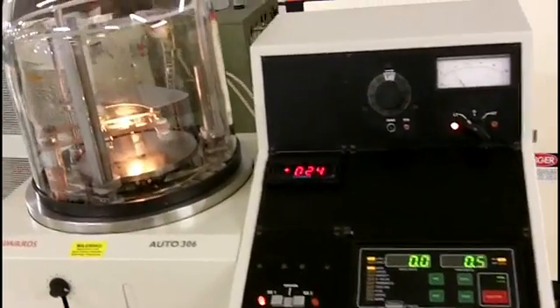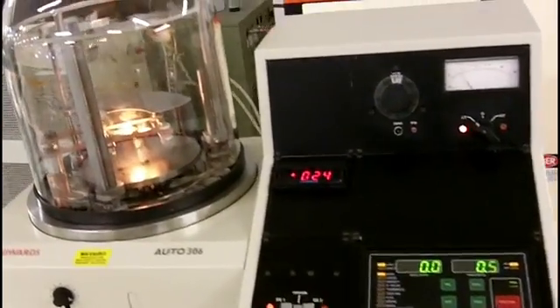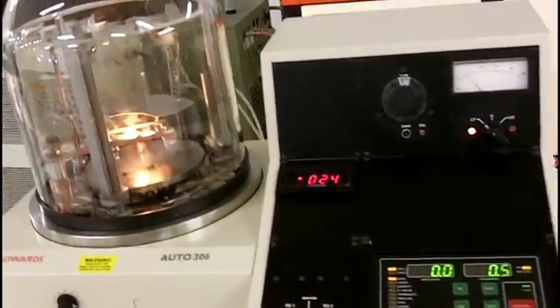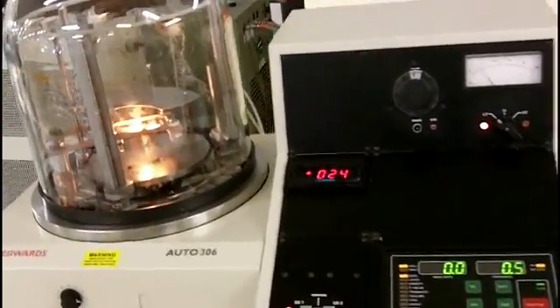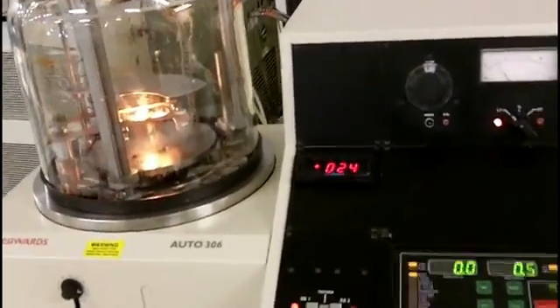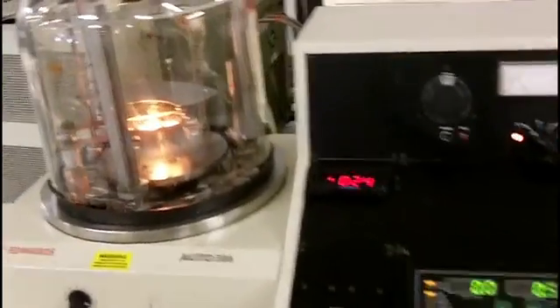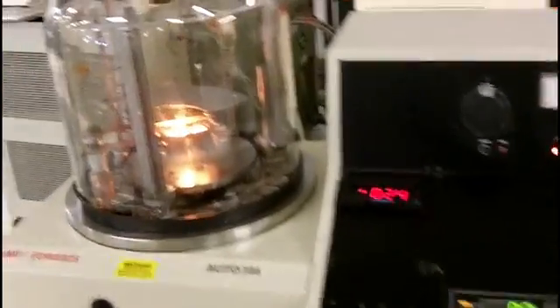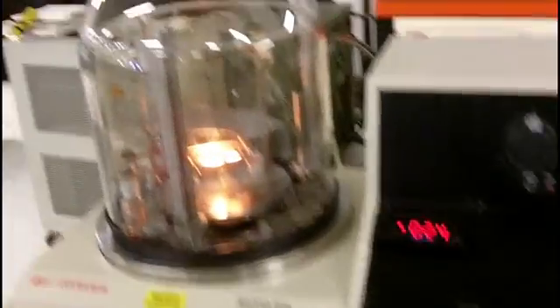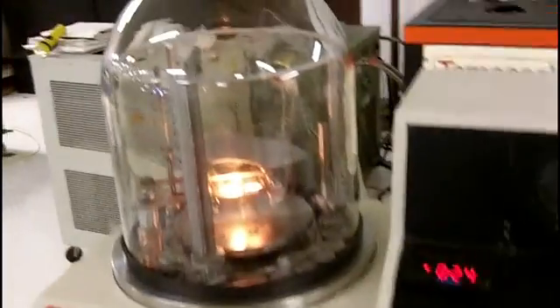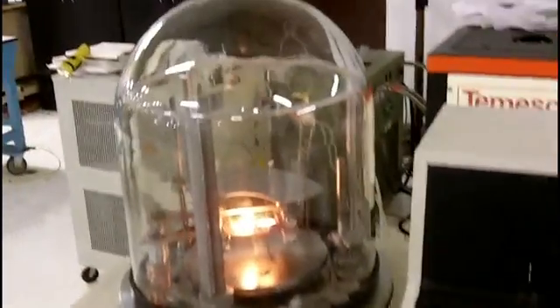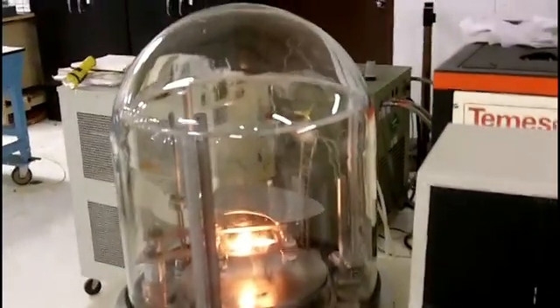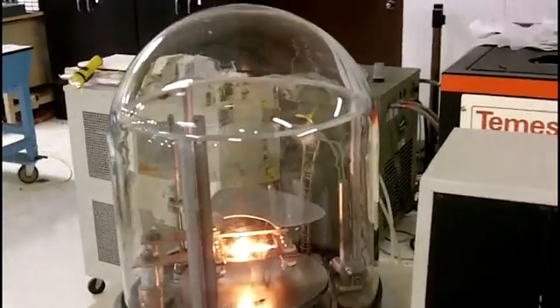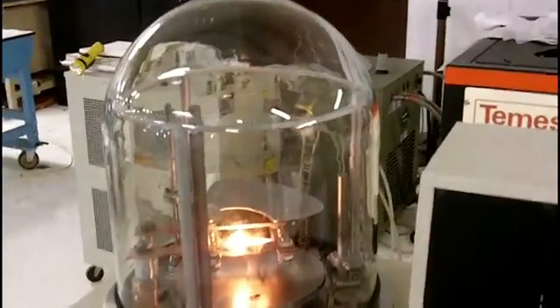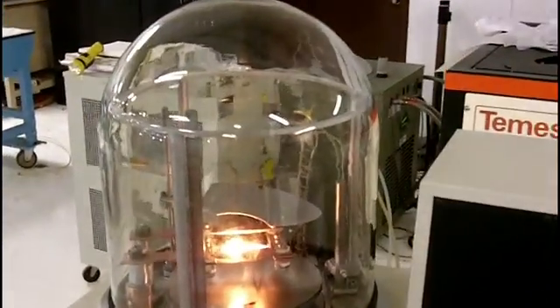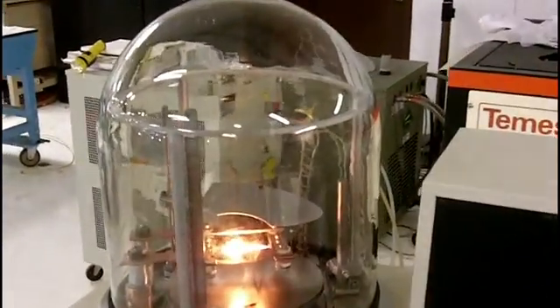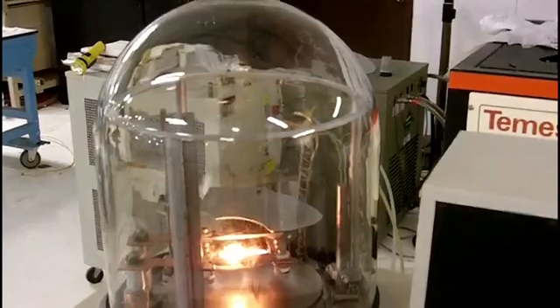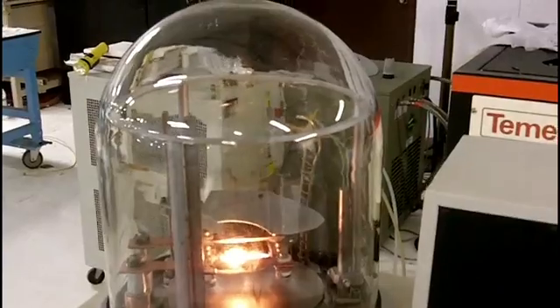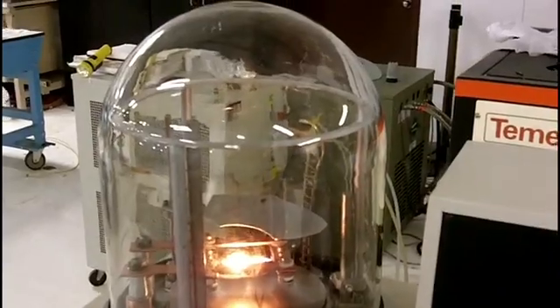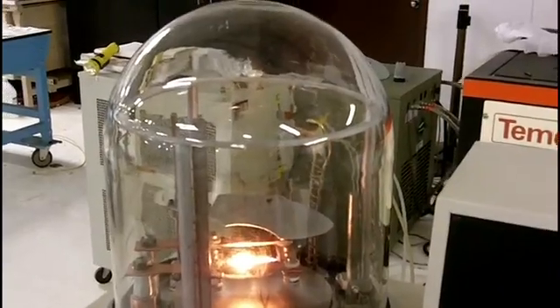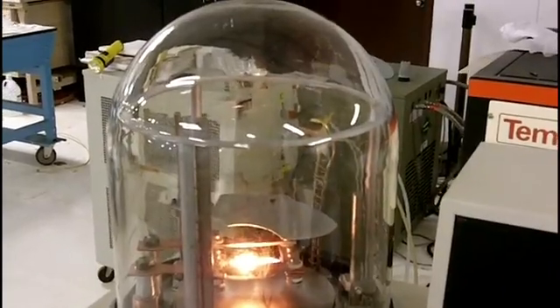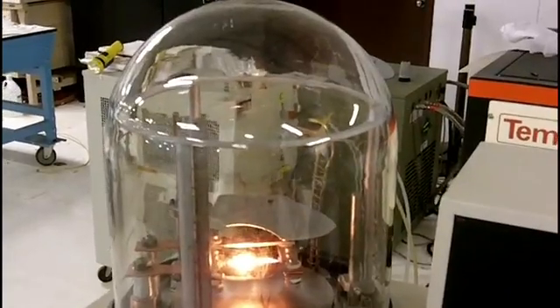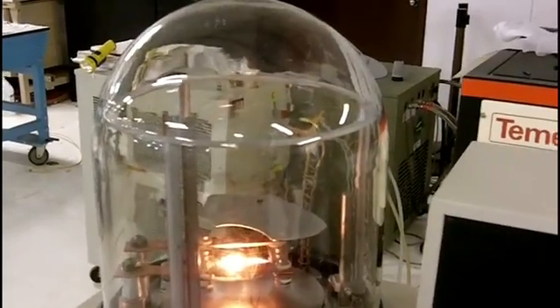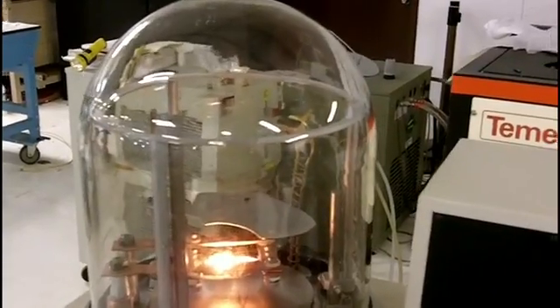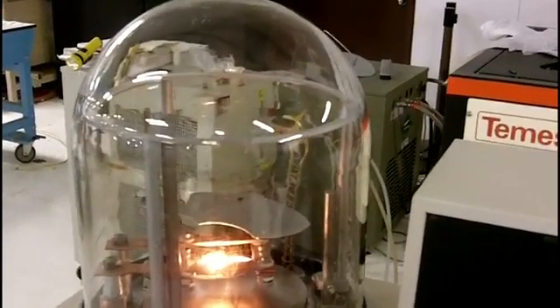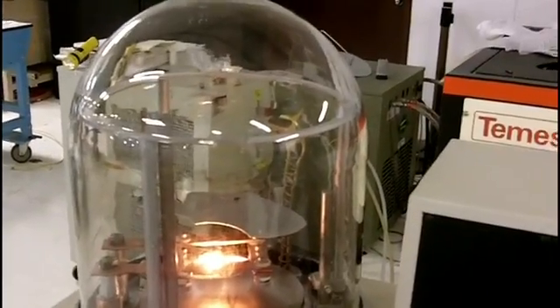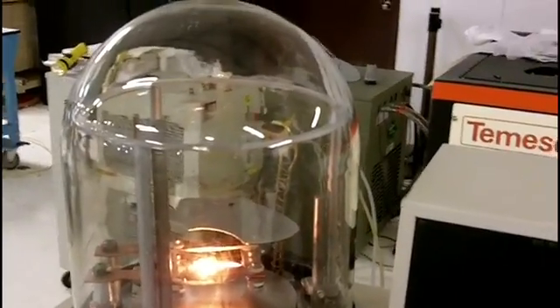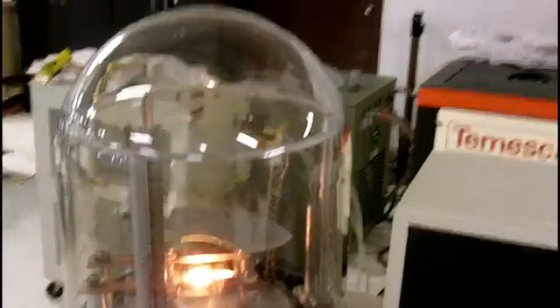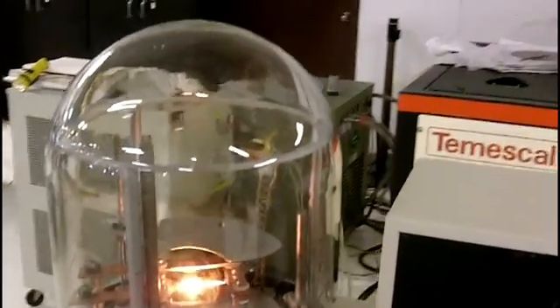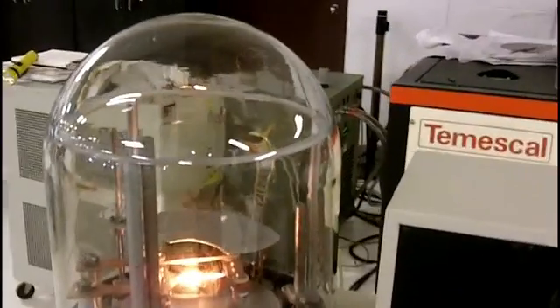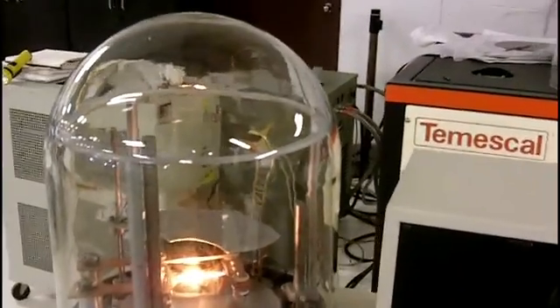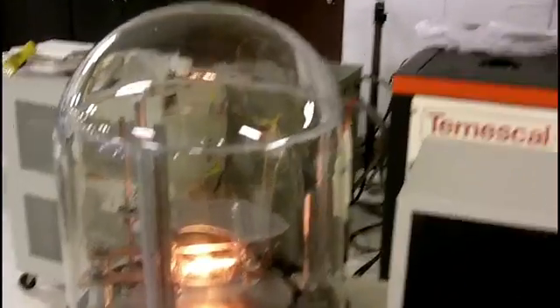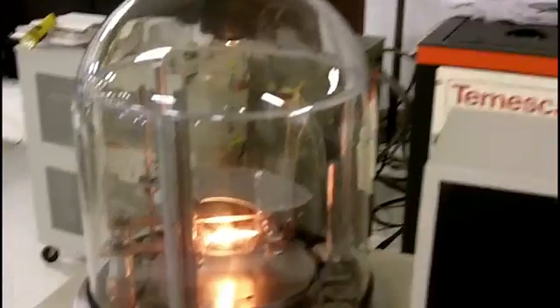And that concludes the test of the Edwards Auto 306.